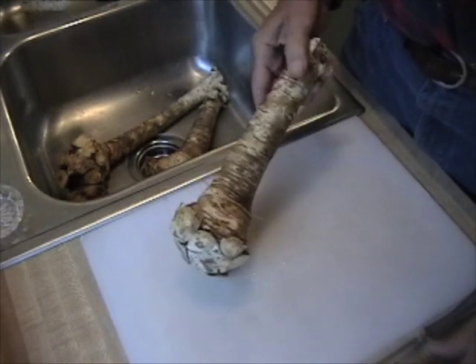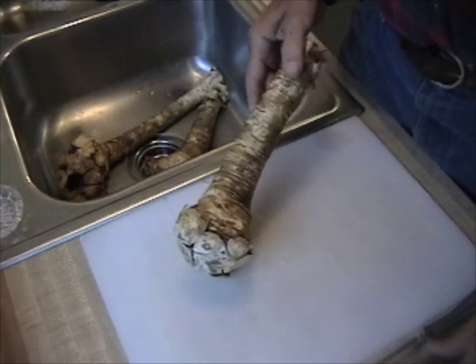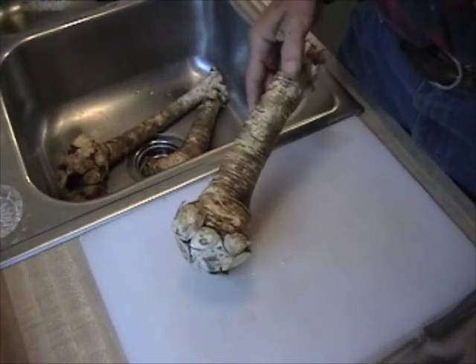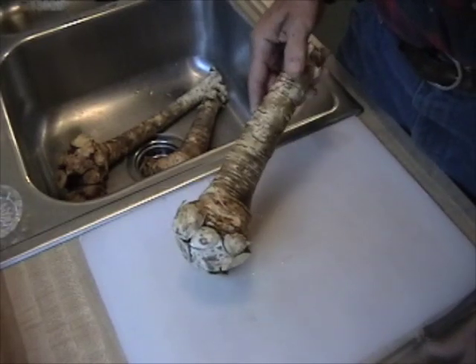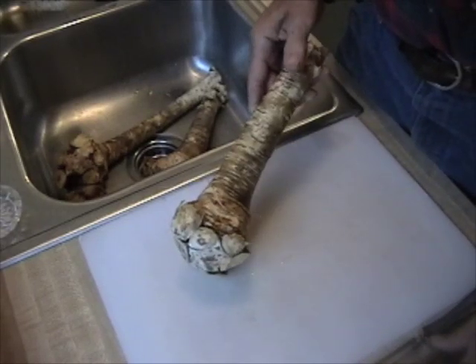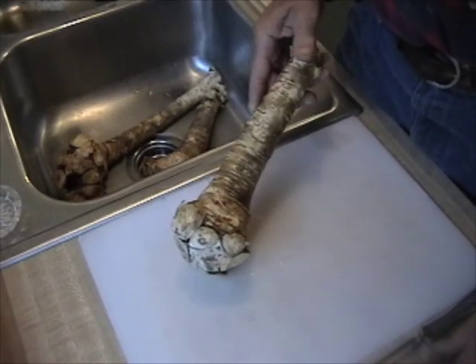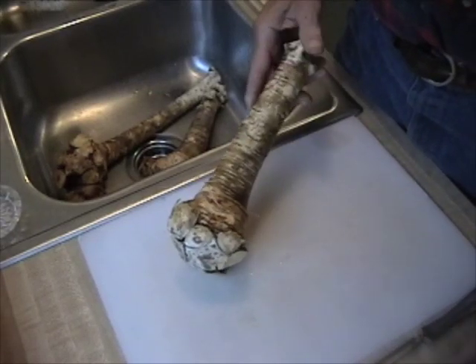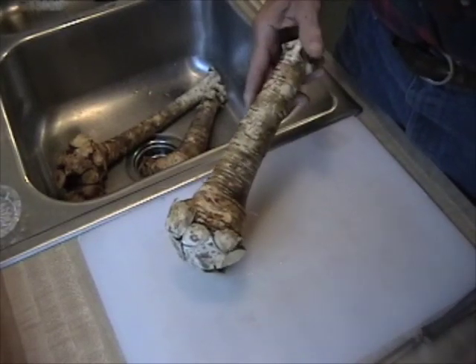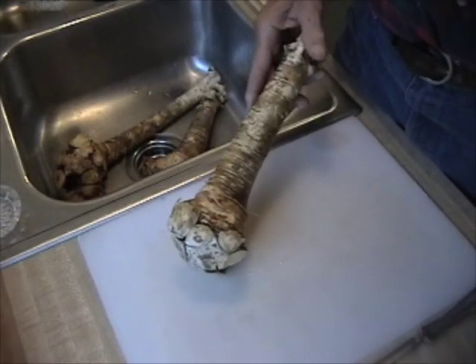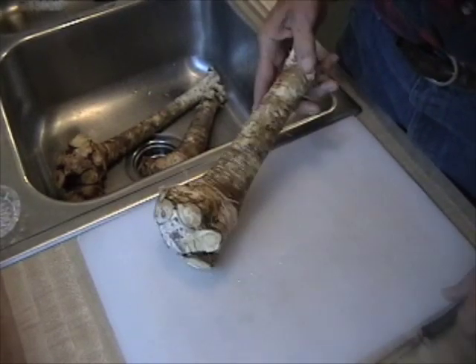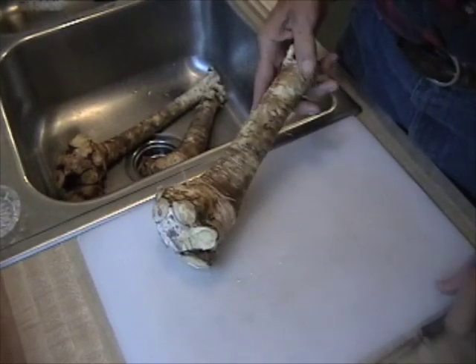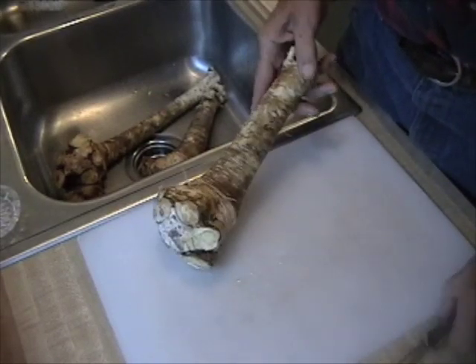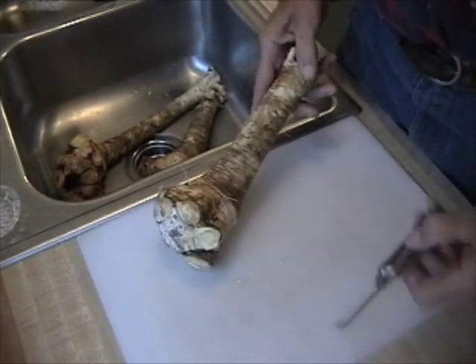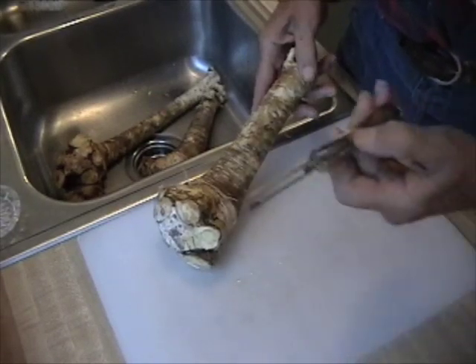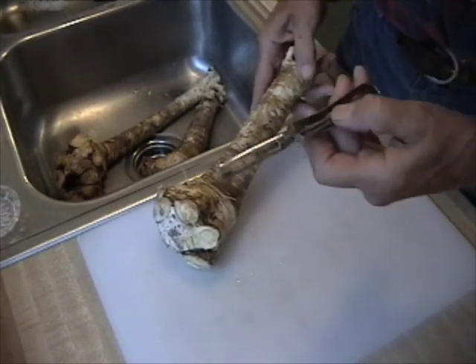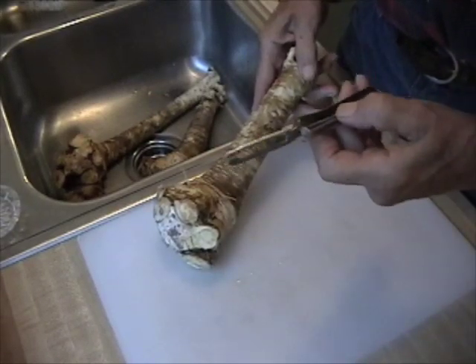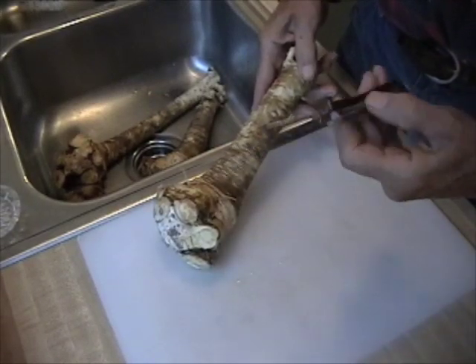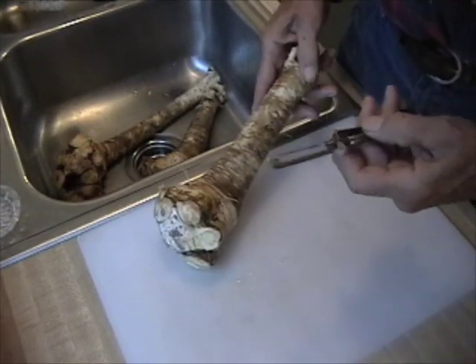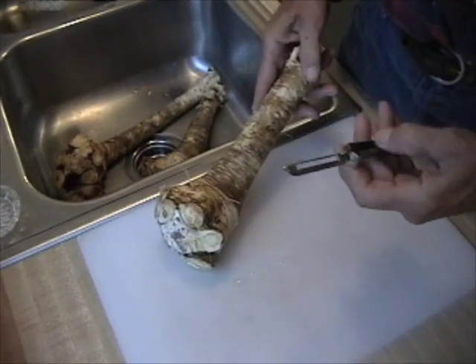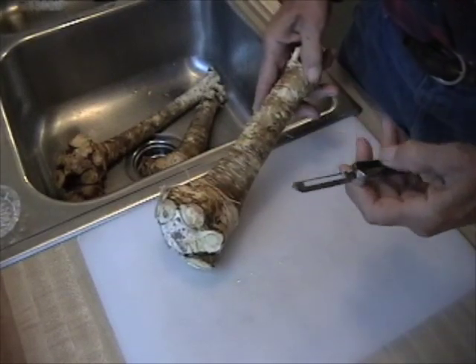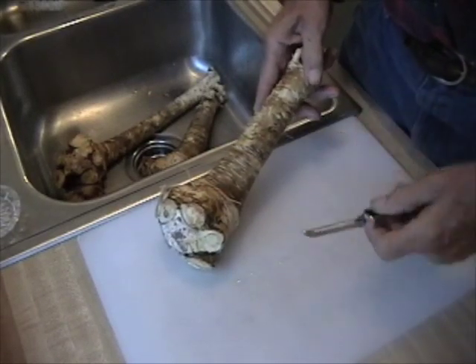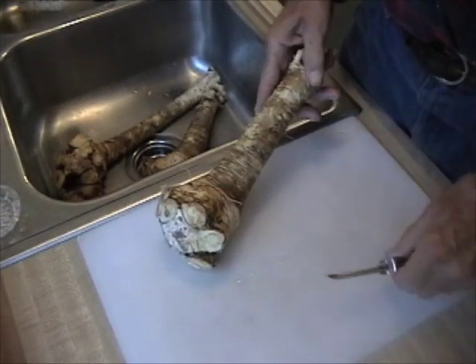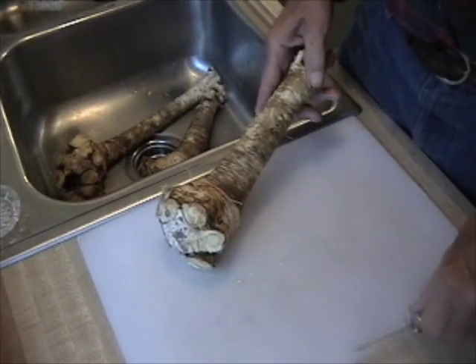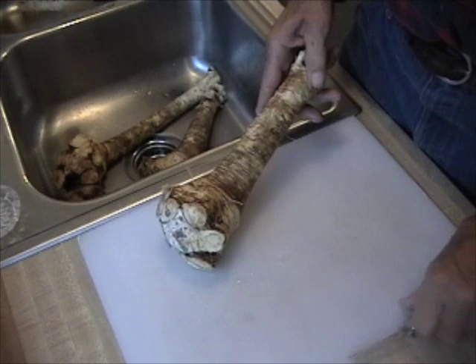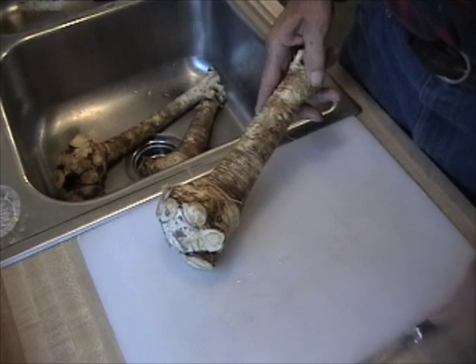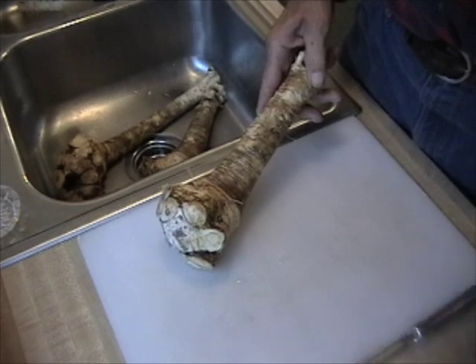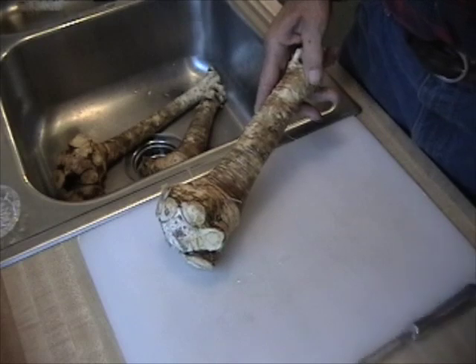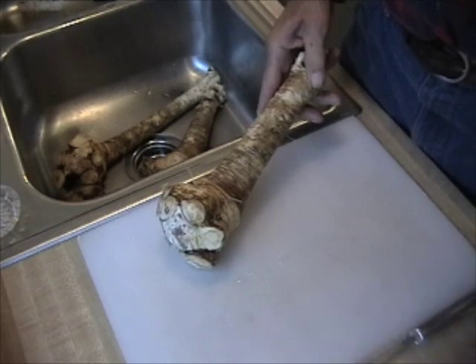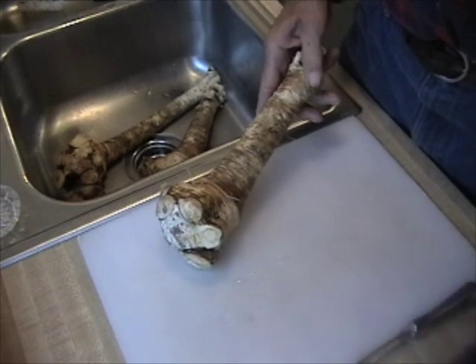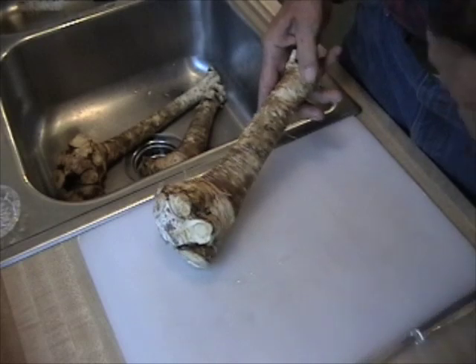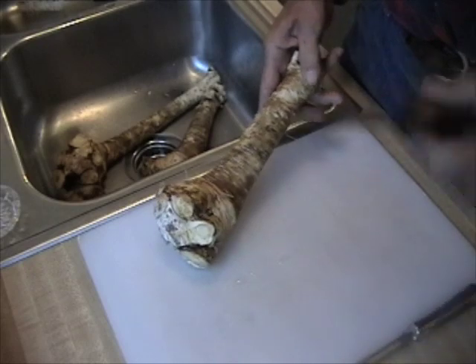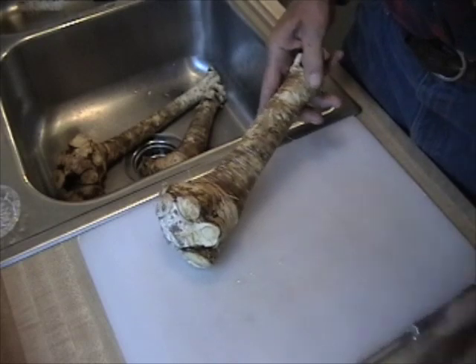After the root has been washed, I use a potato peeler and a knife to peel it.